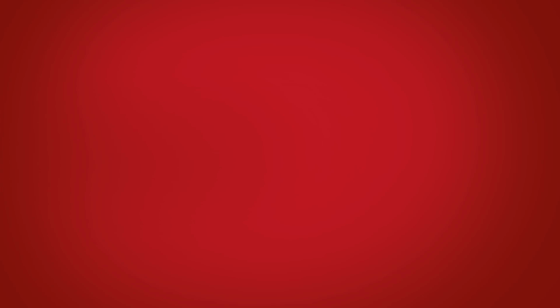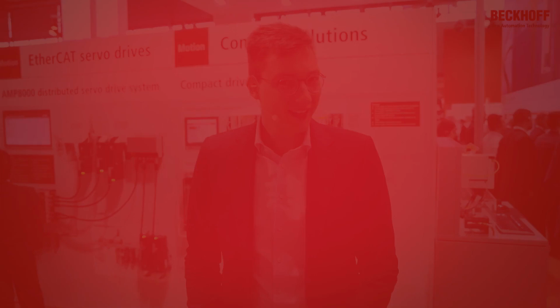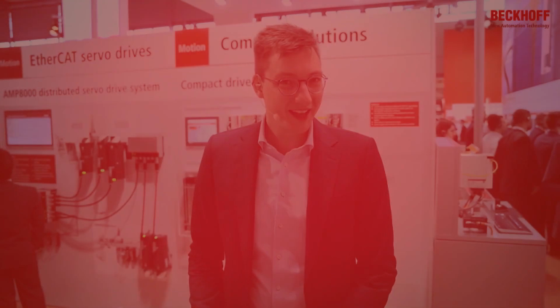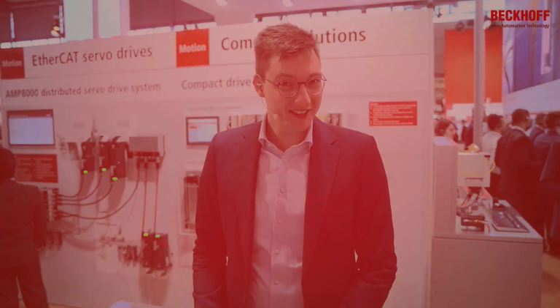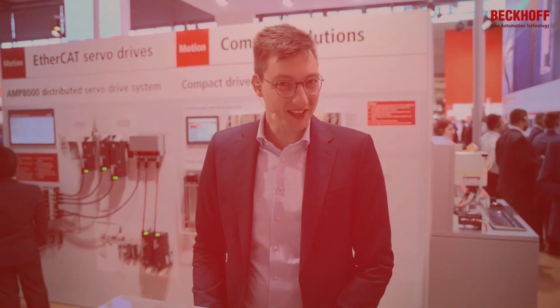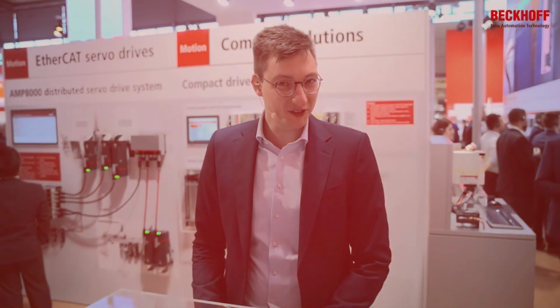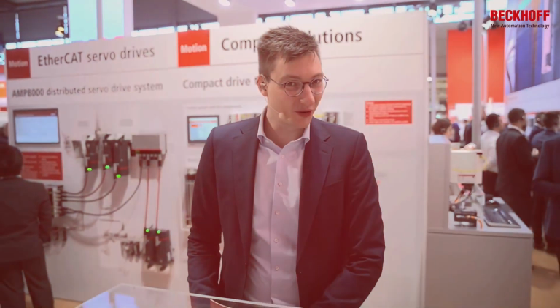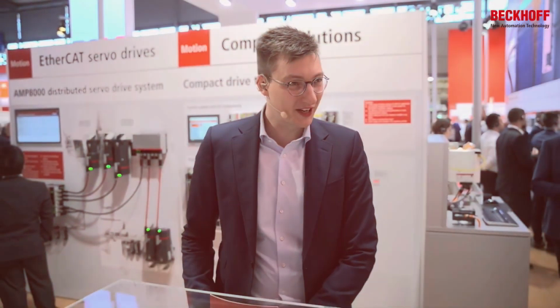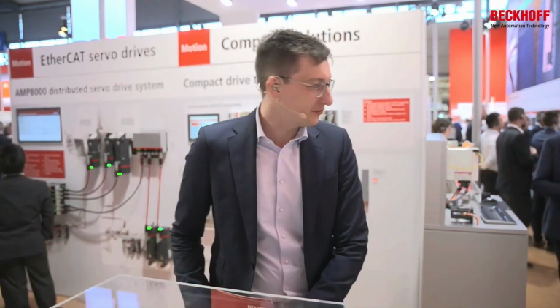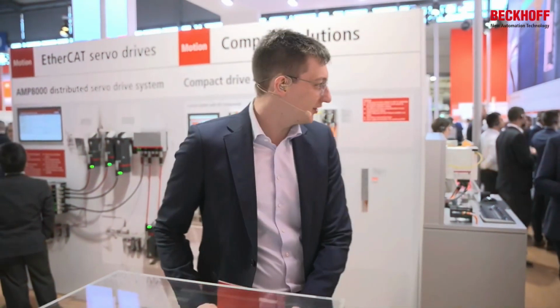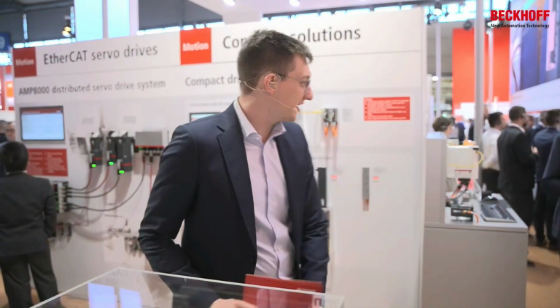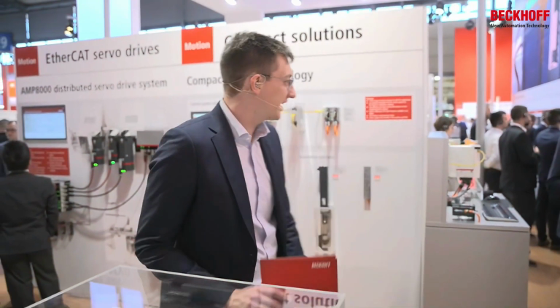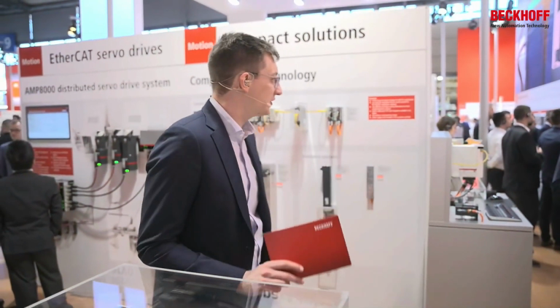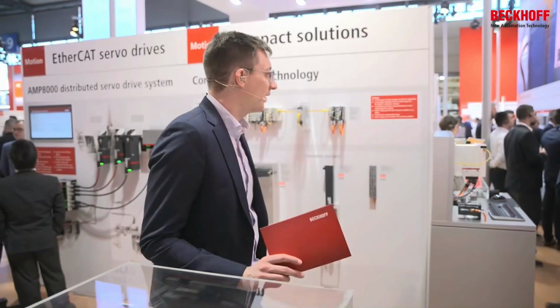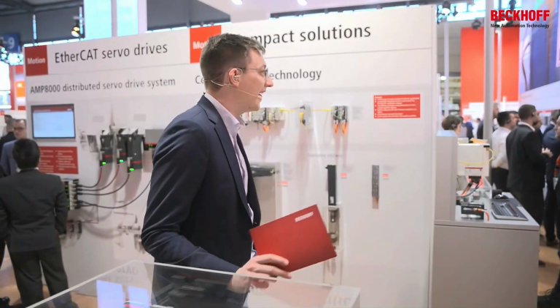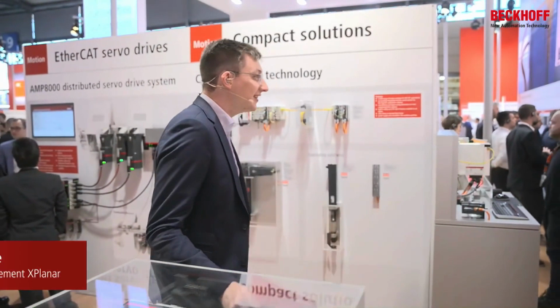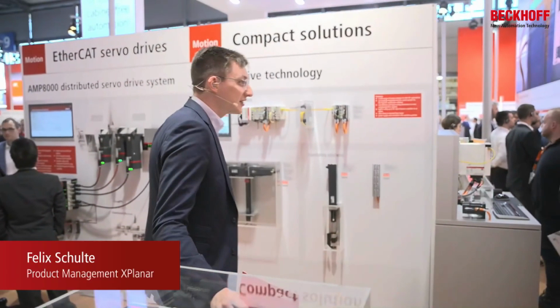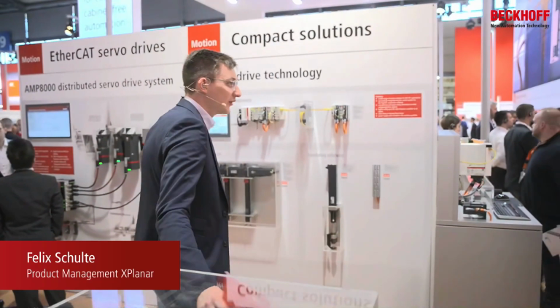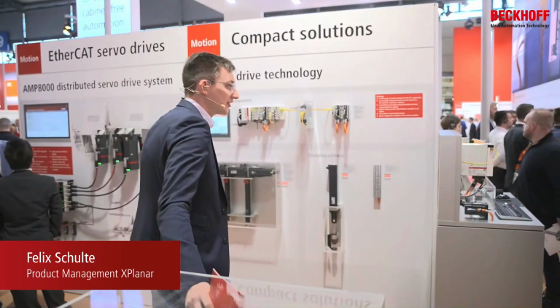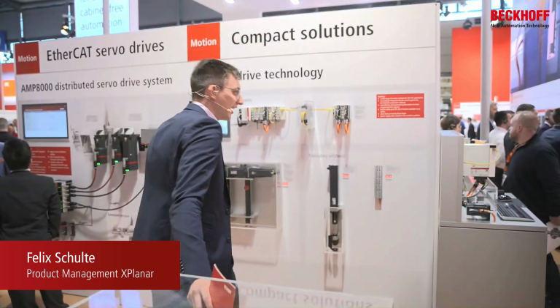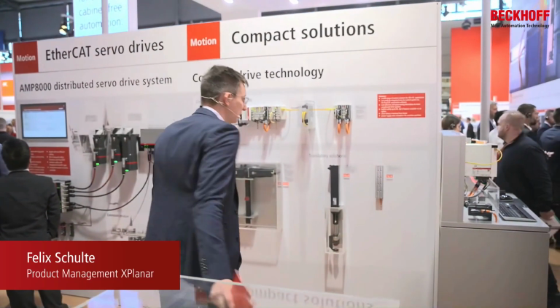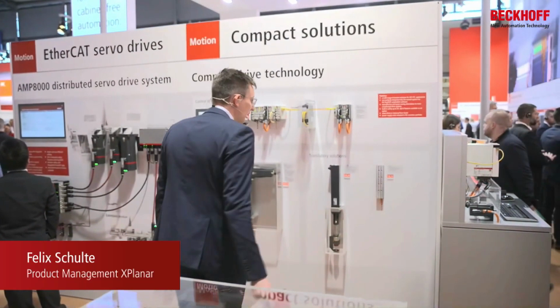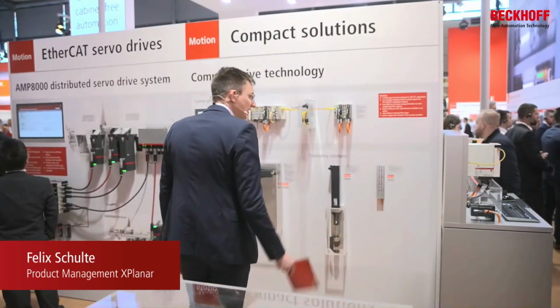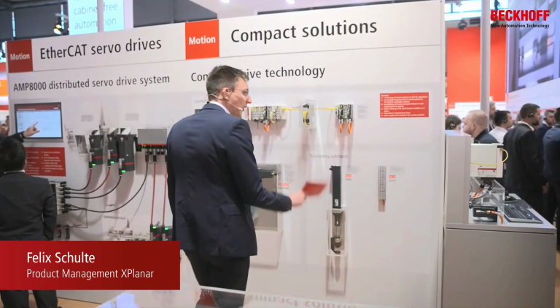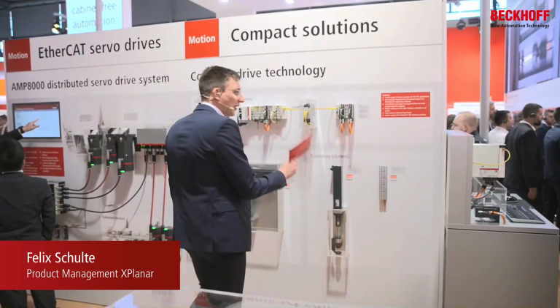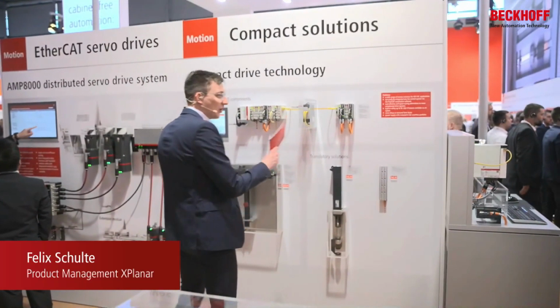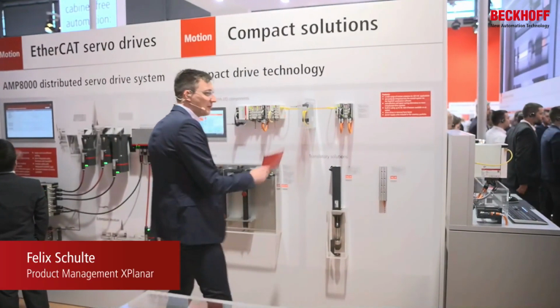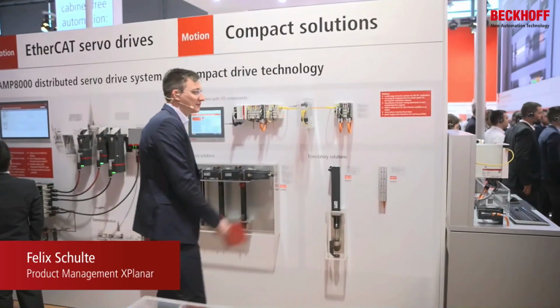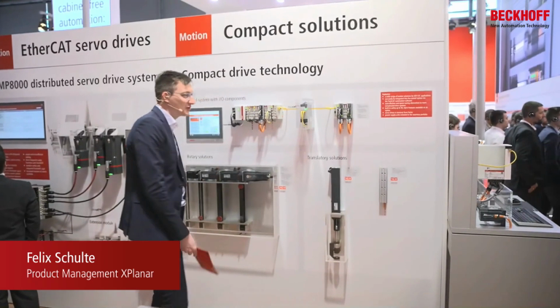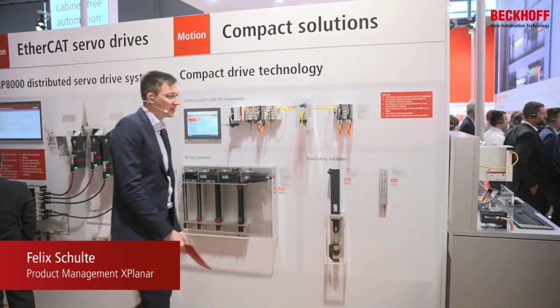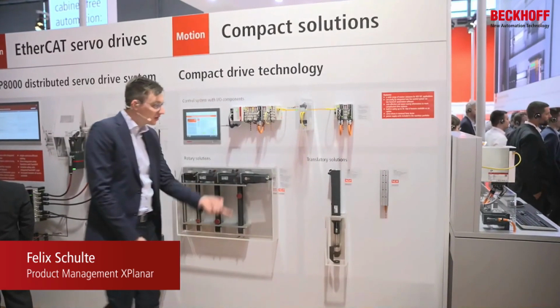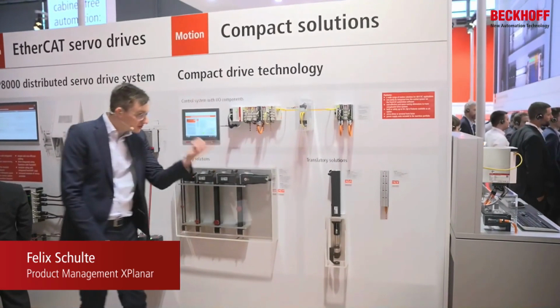XTS has 48 volts — and guess what else has 48 volts? Our compact motion technology.